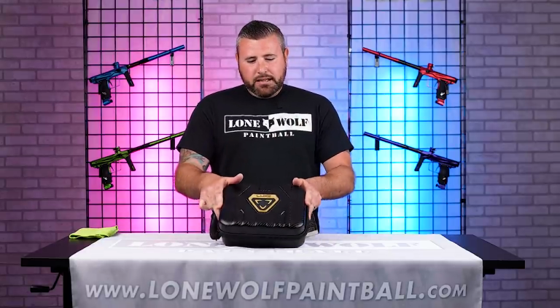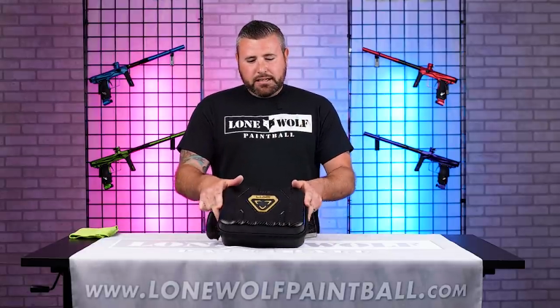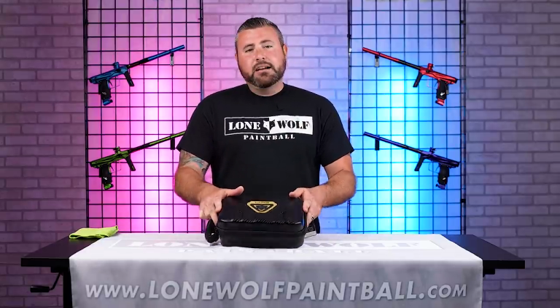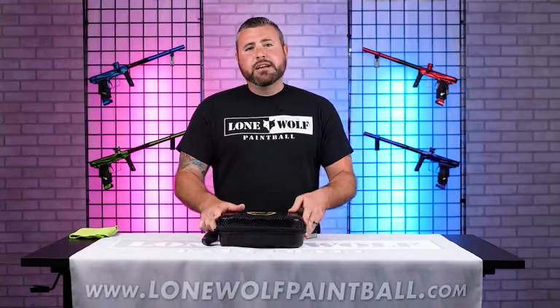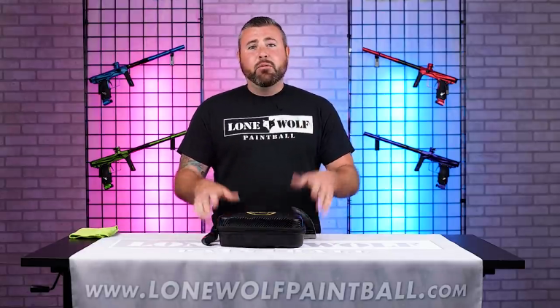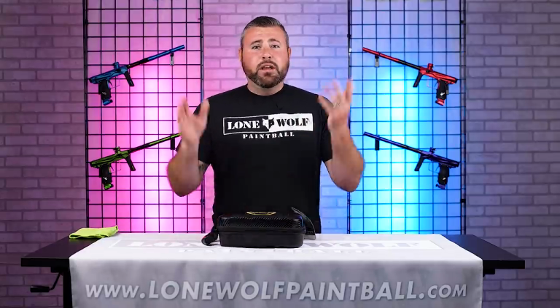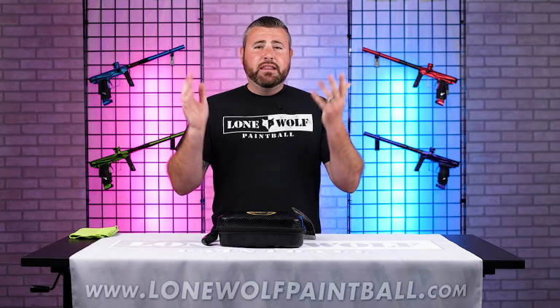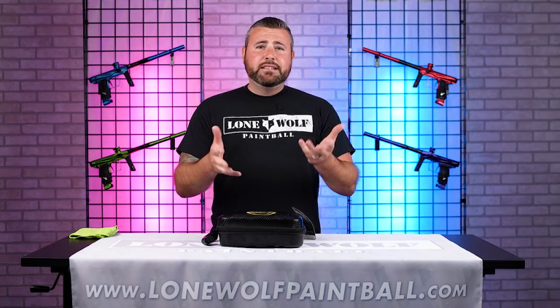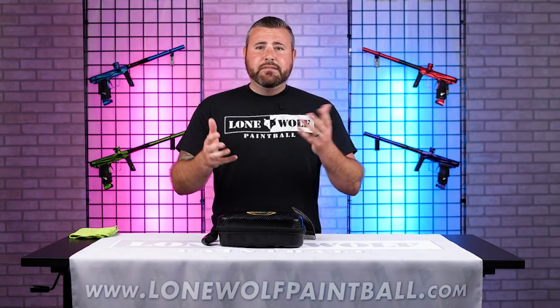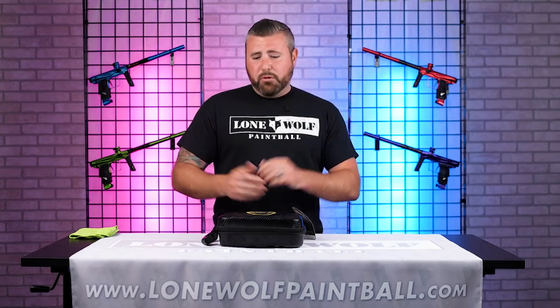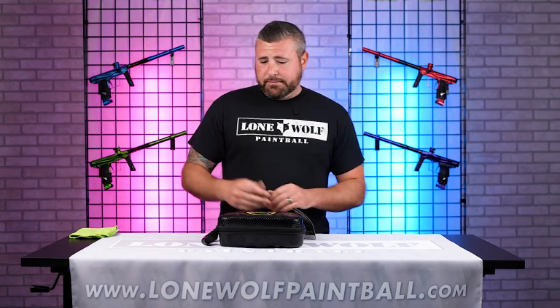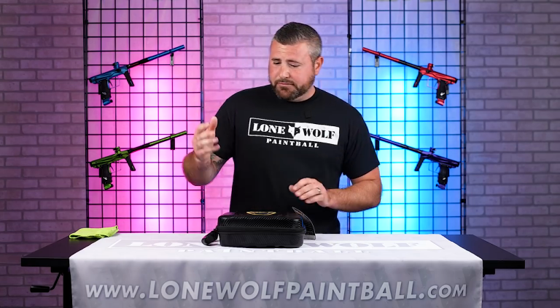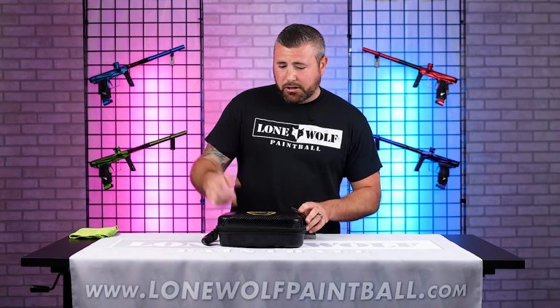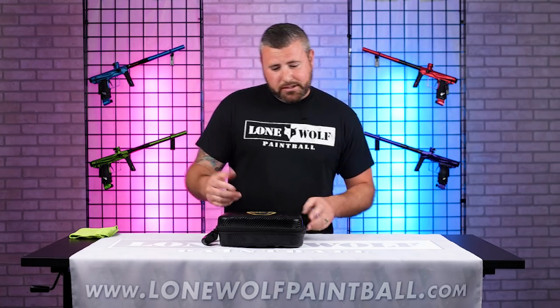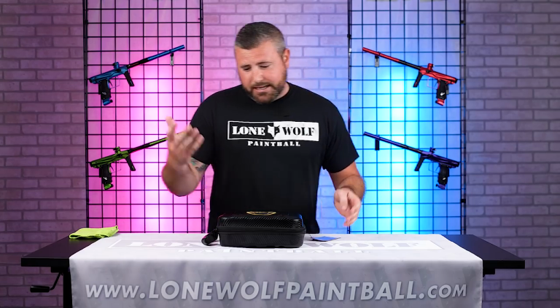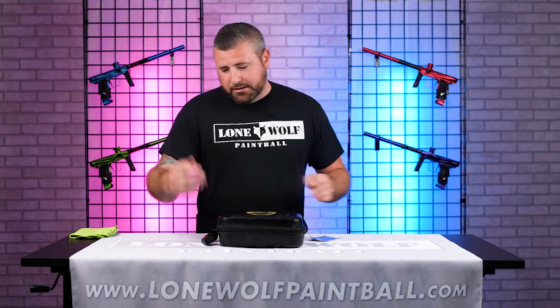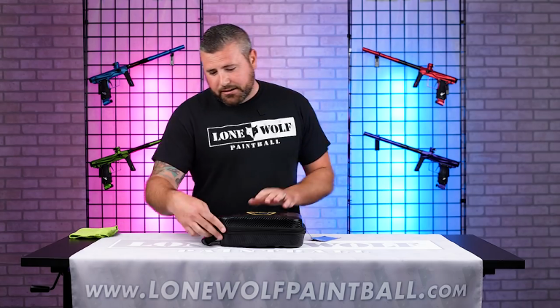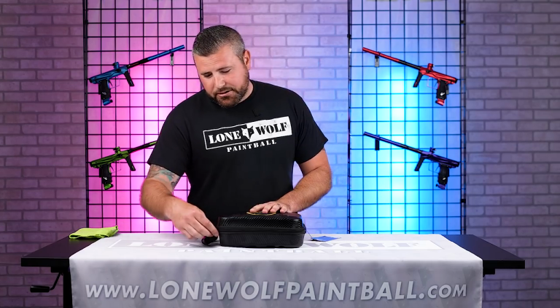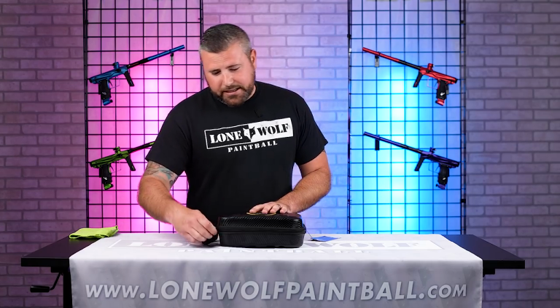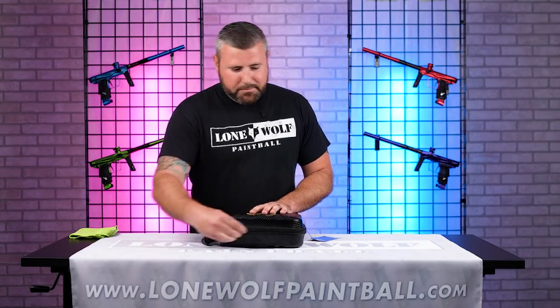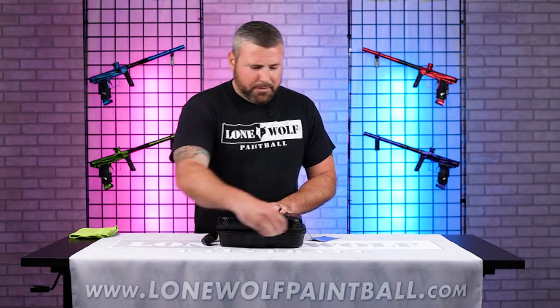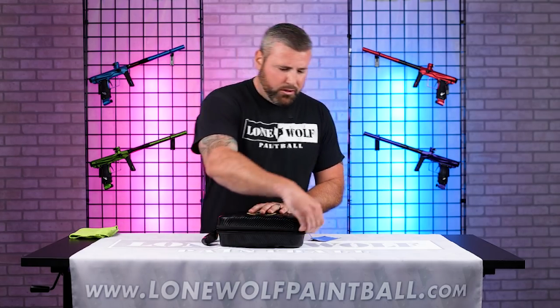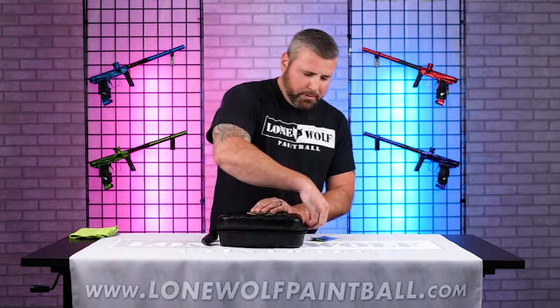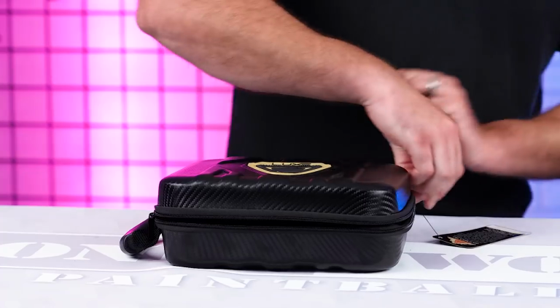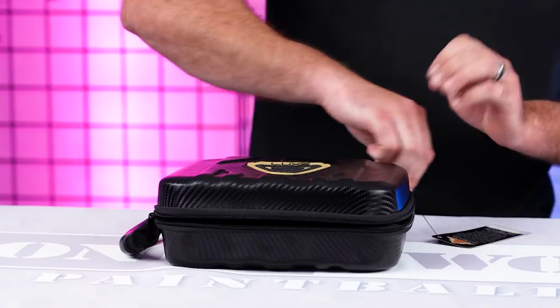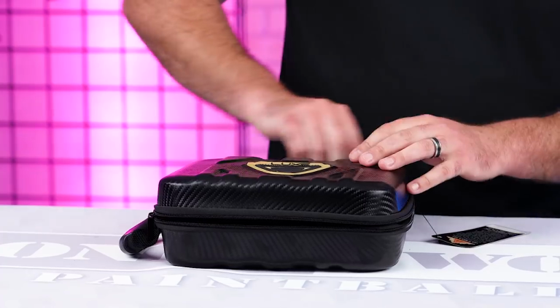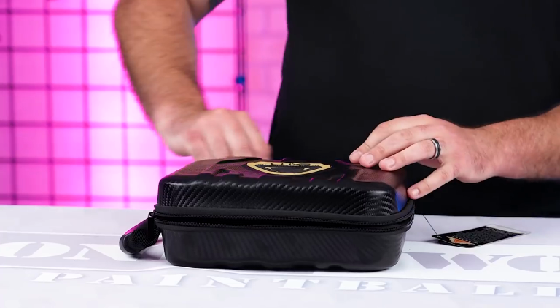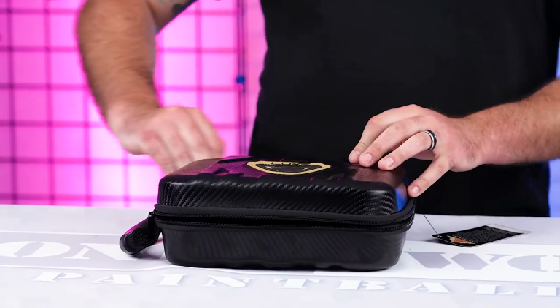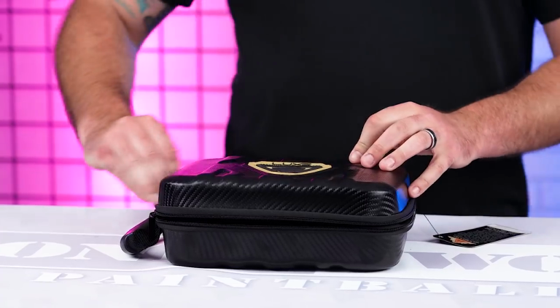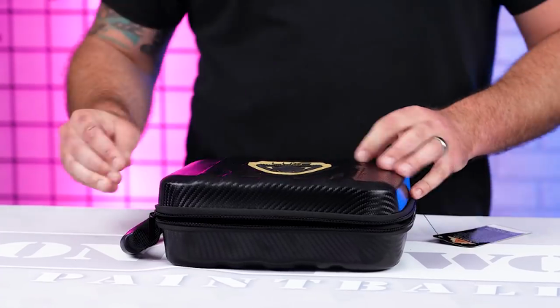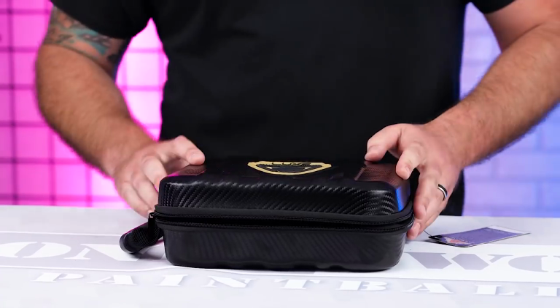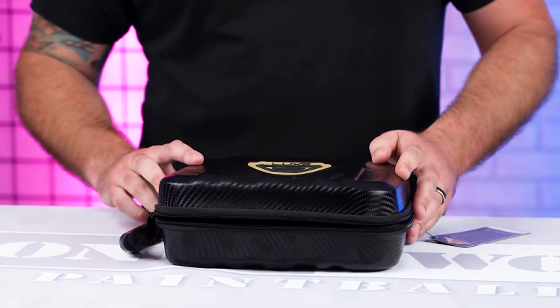Lux comes out with the TM40. So let's take a look — let's crack this bad boy open and see what's inside.